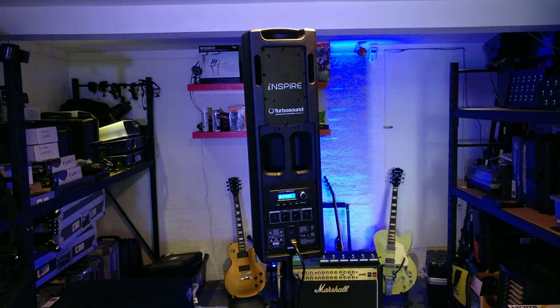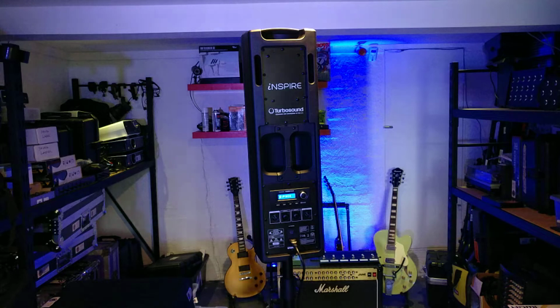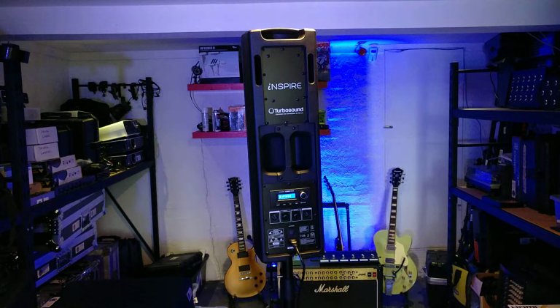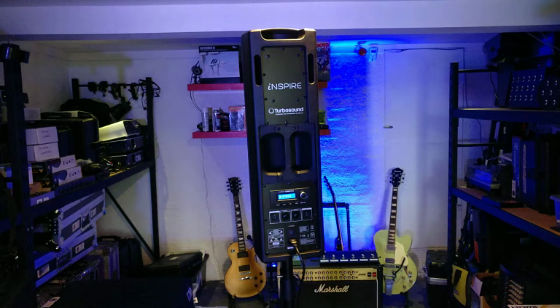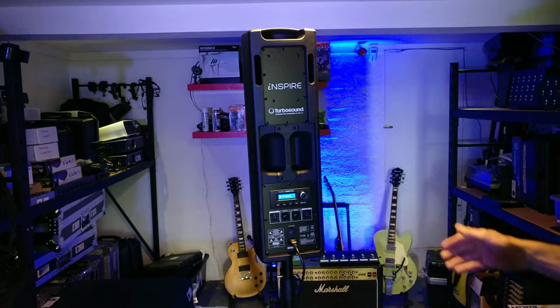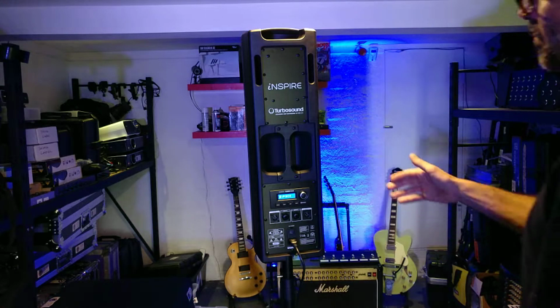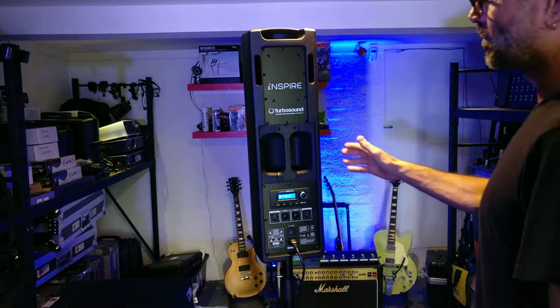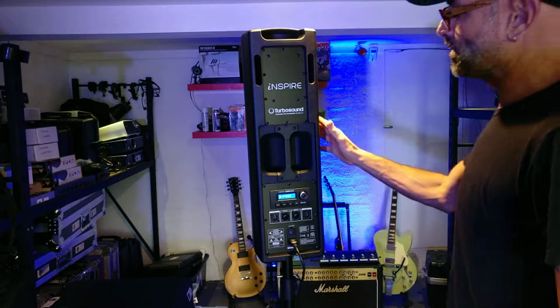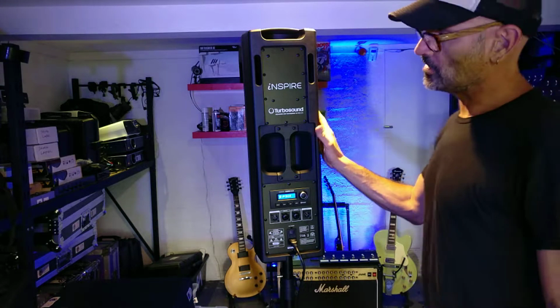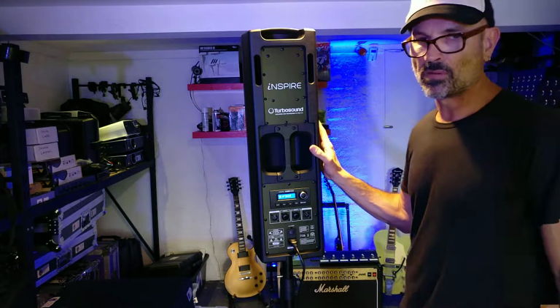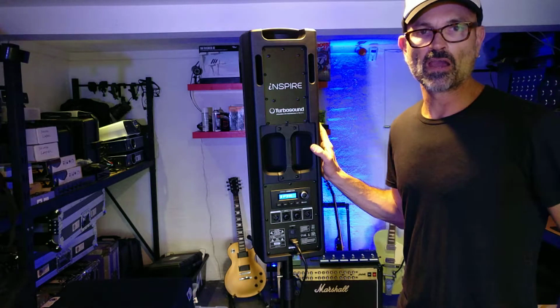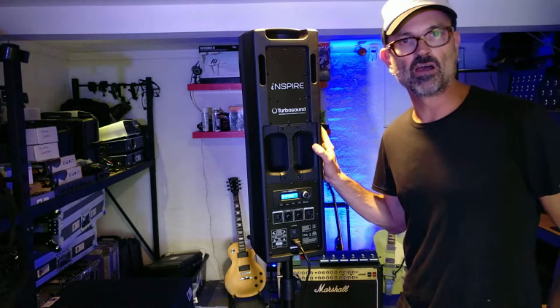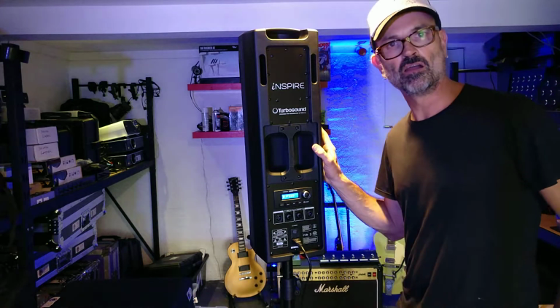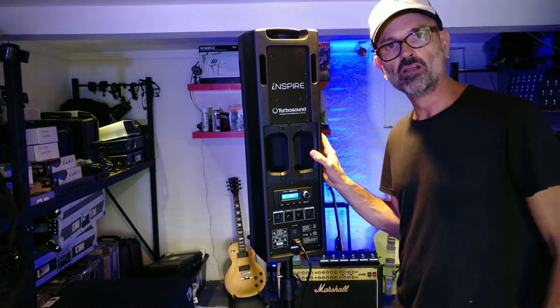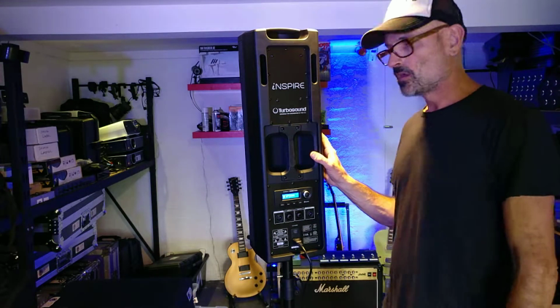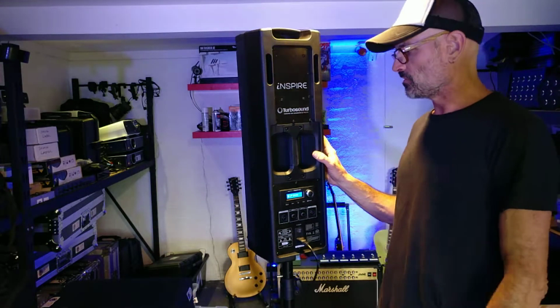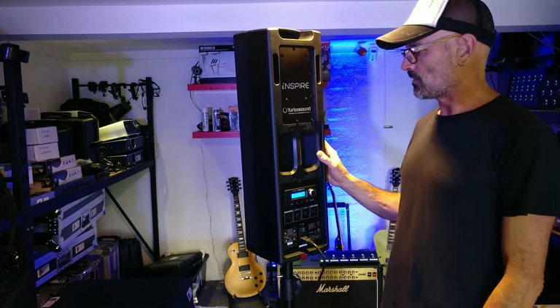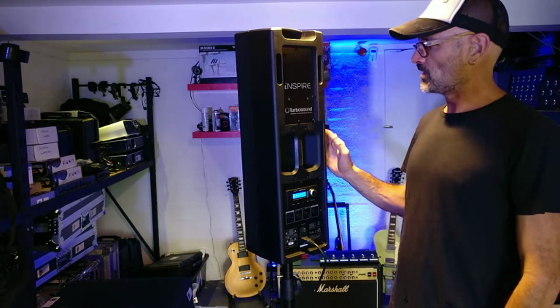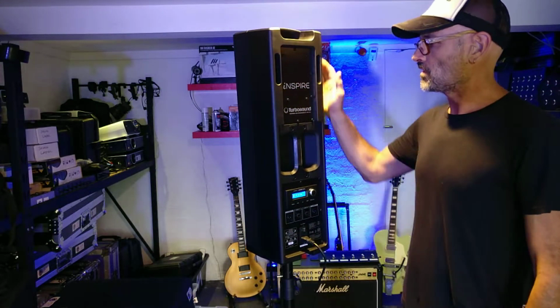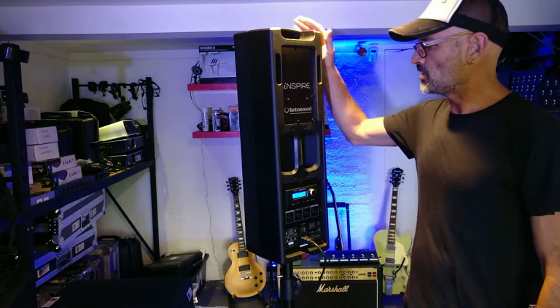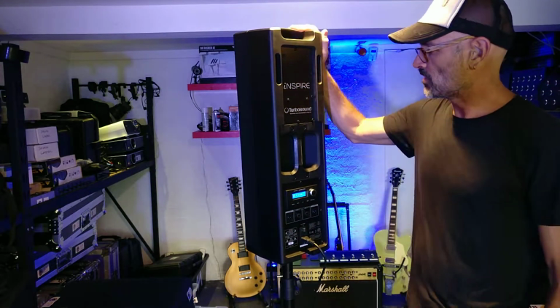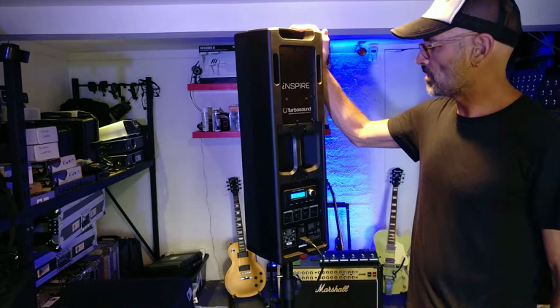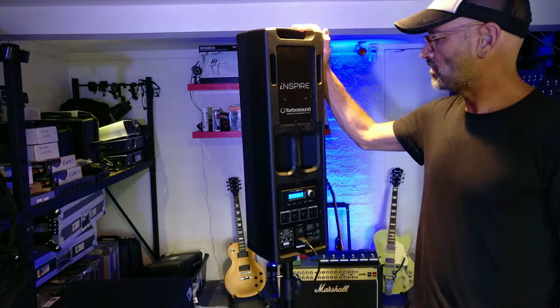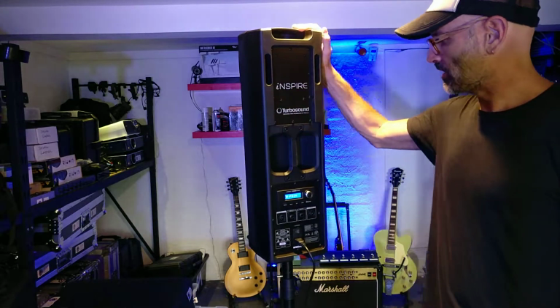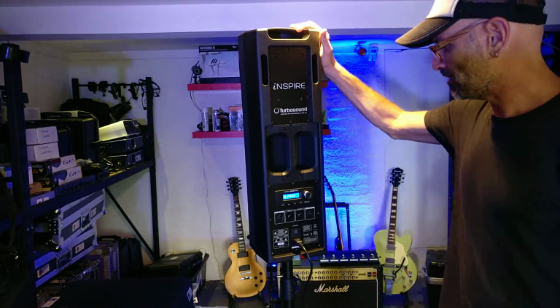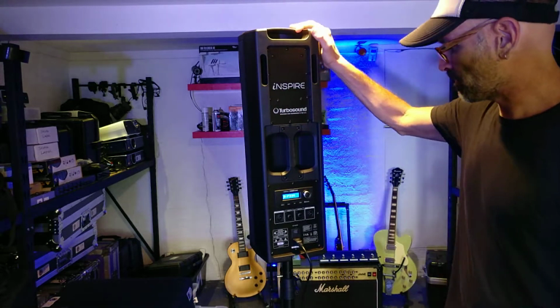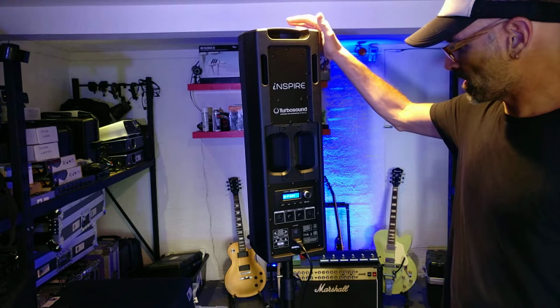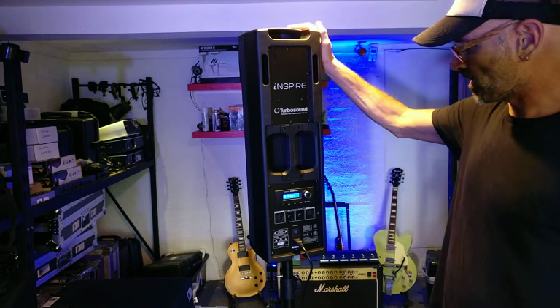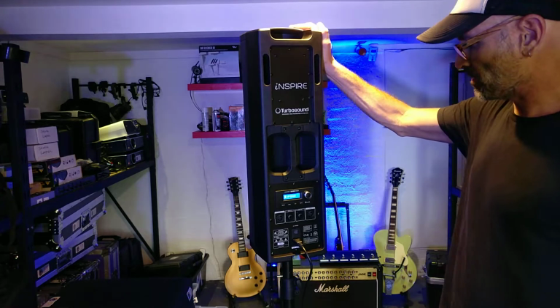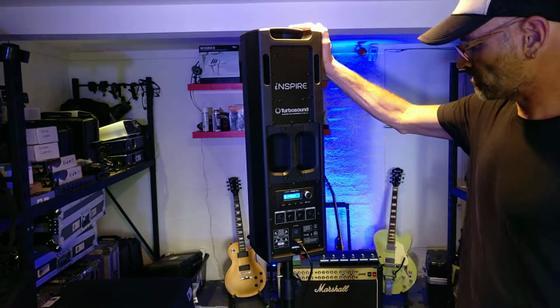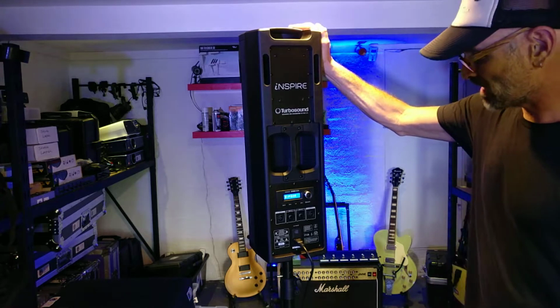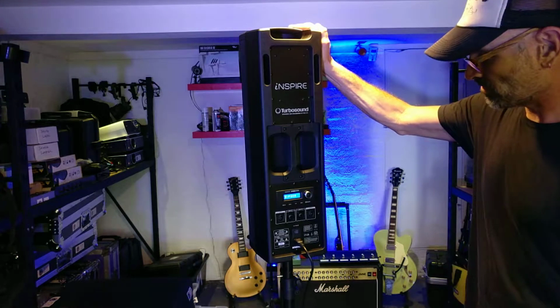Hi, this is Joel from Northern Beaches PA Hire, and today we're looking at the new TurboSound Inspire IP300.